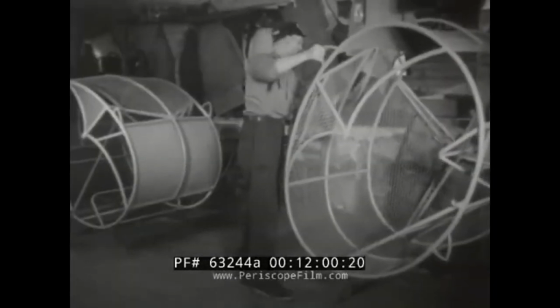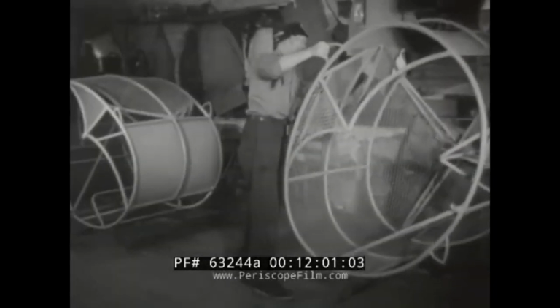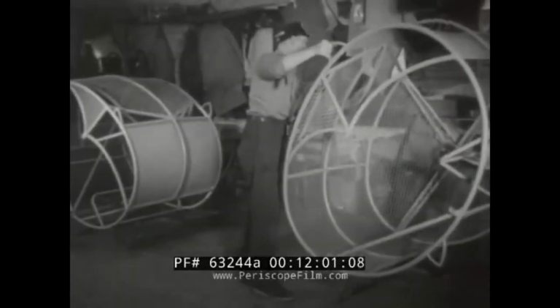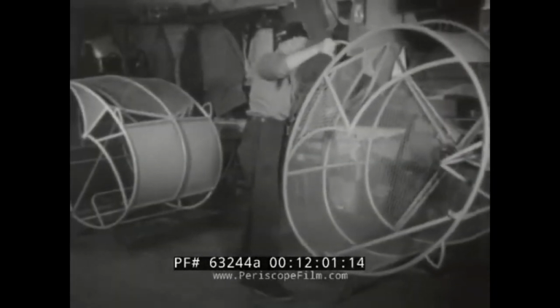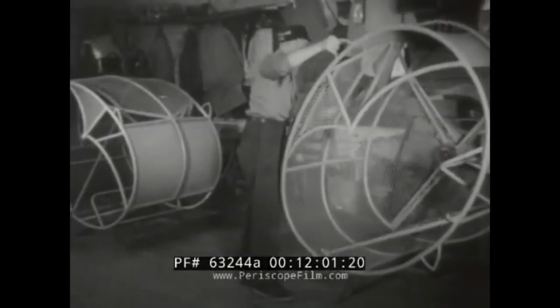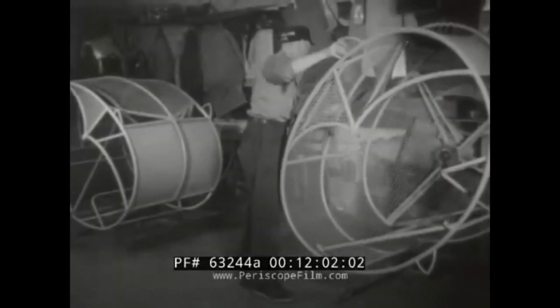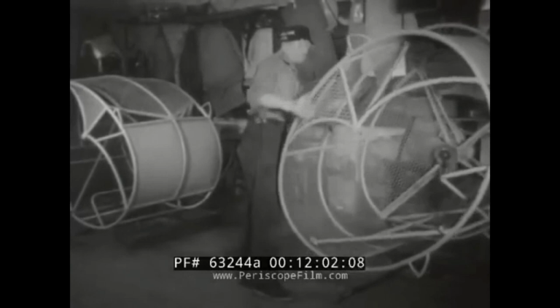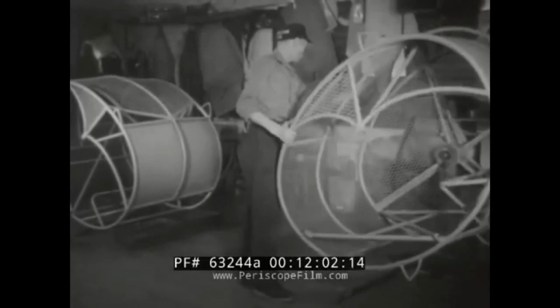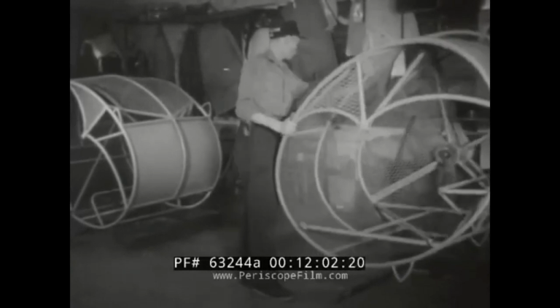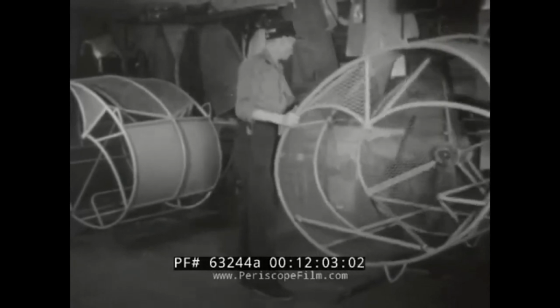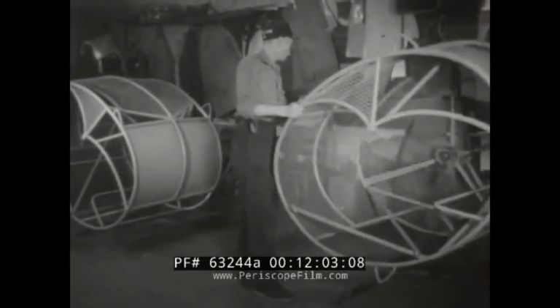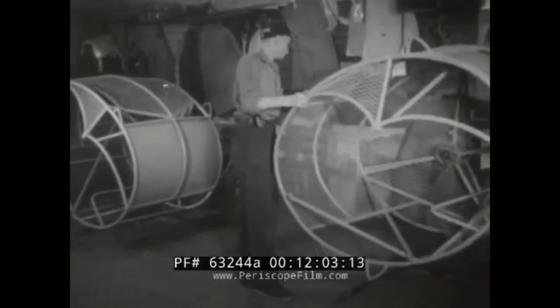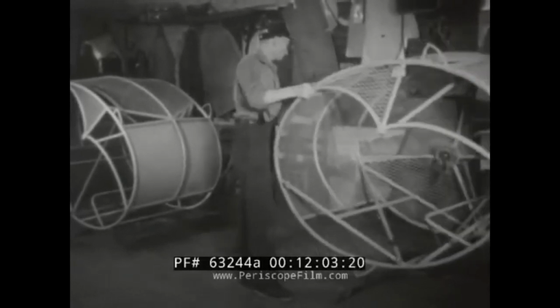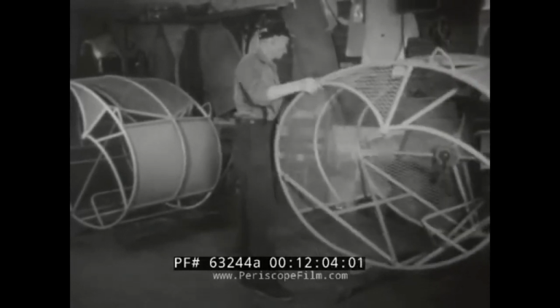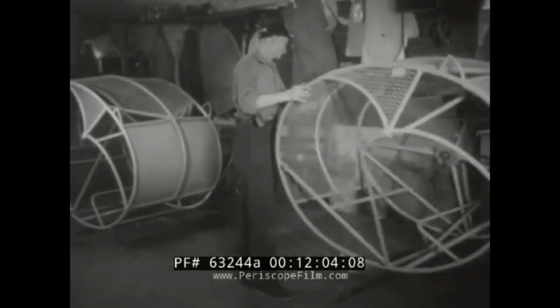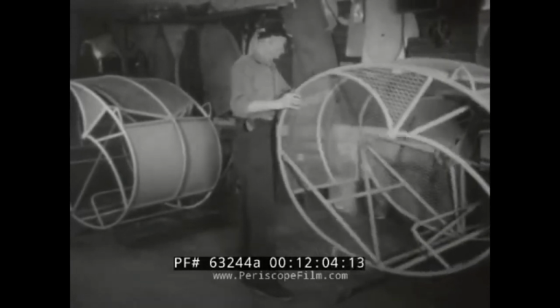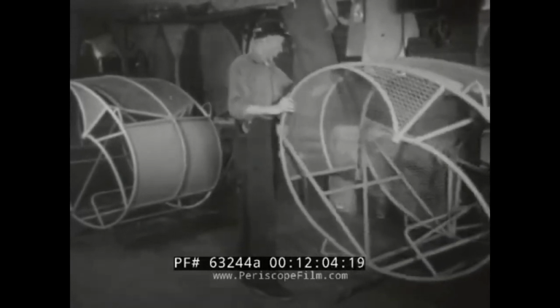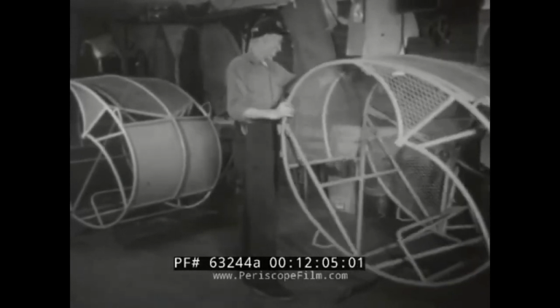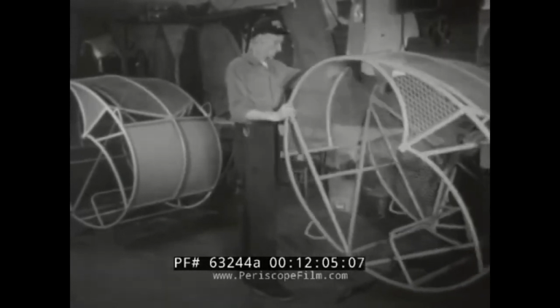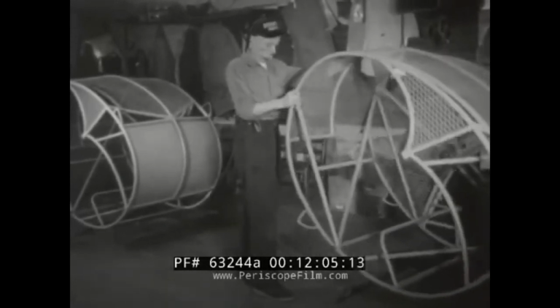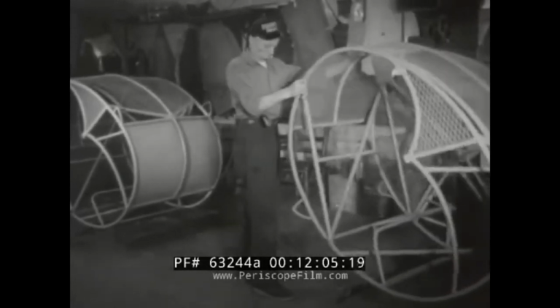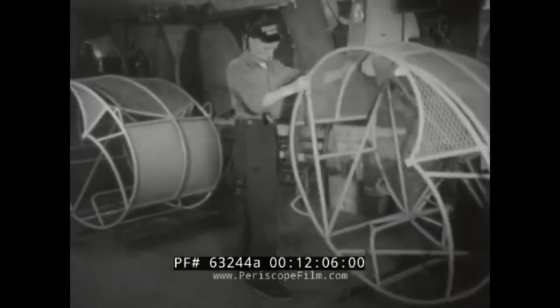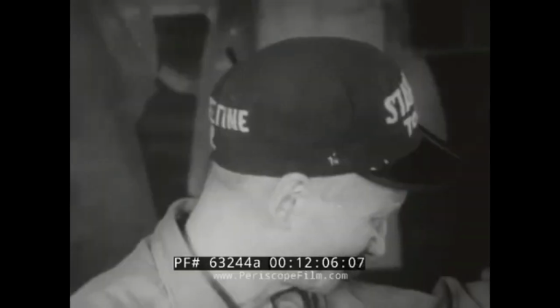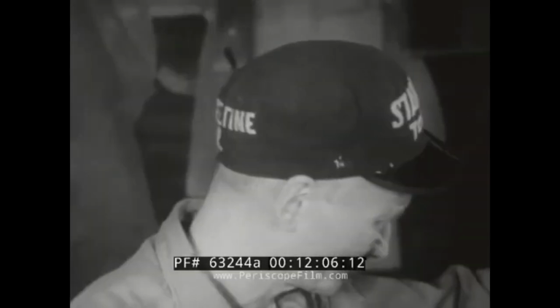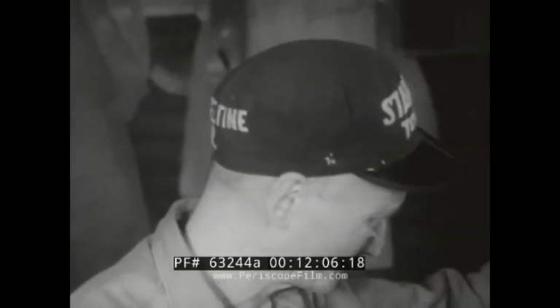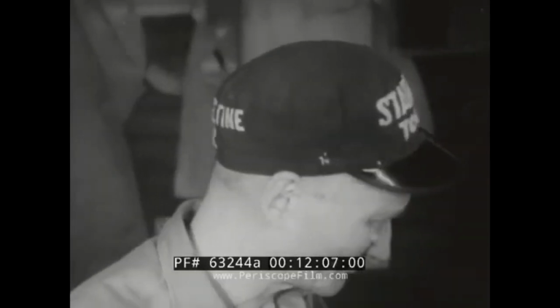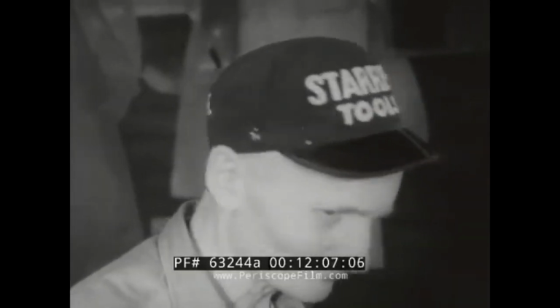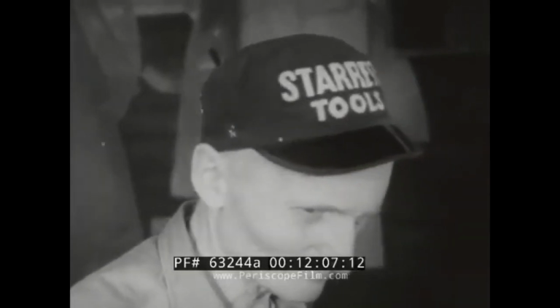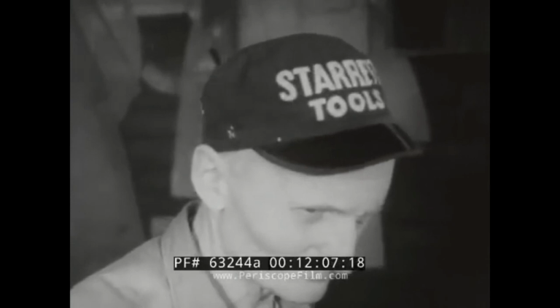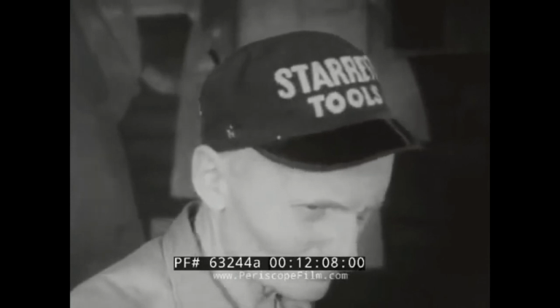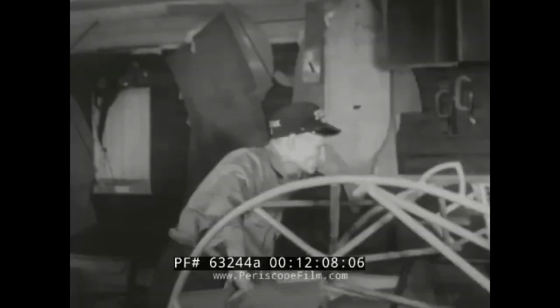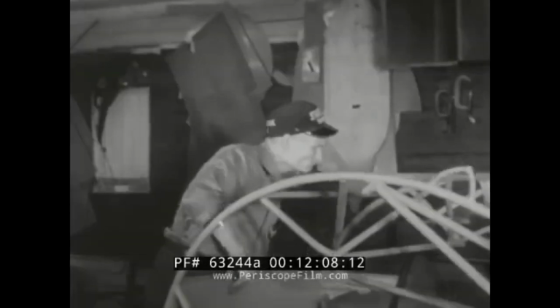Here, an unfinished car for a ride called the Rocco Plane is inspected. It's much like a Ferris wheel, but with added thrills.